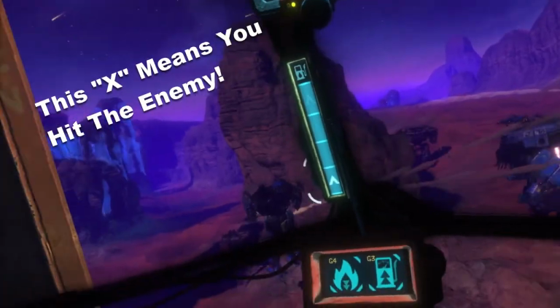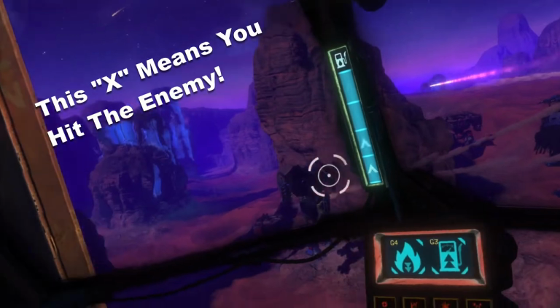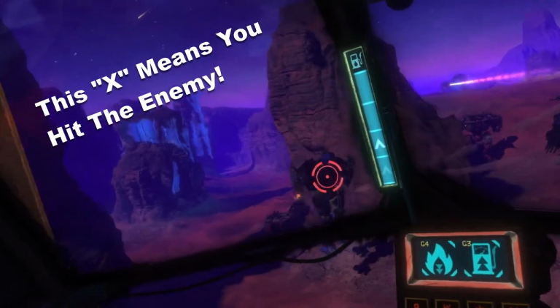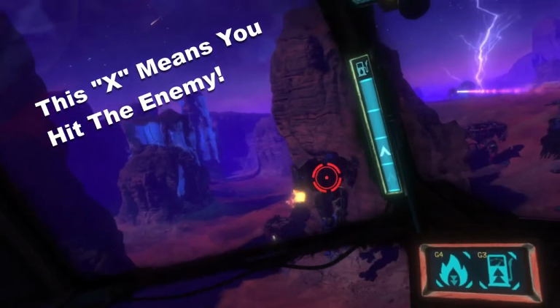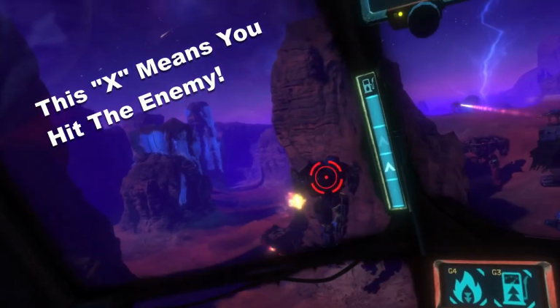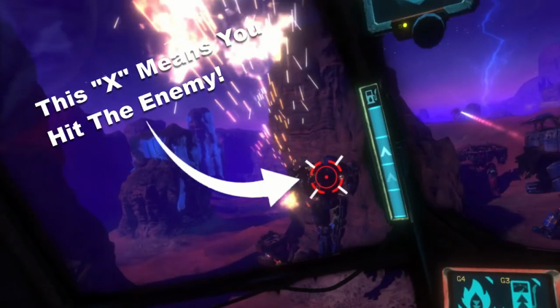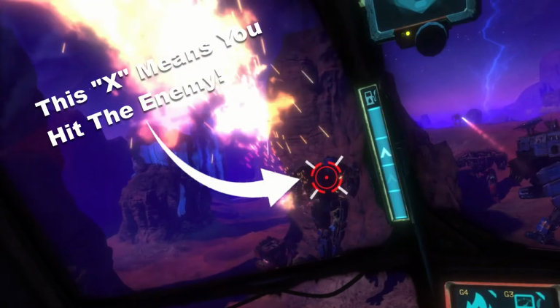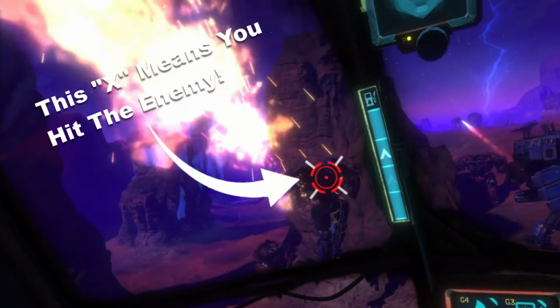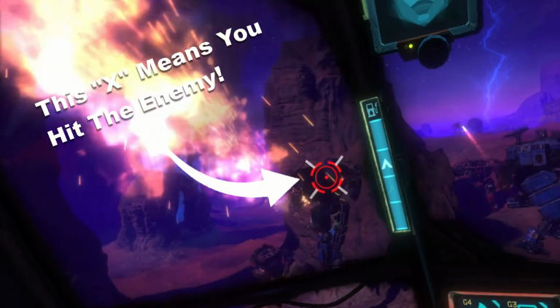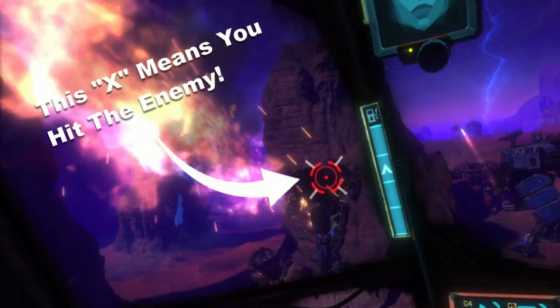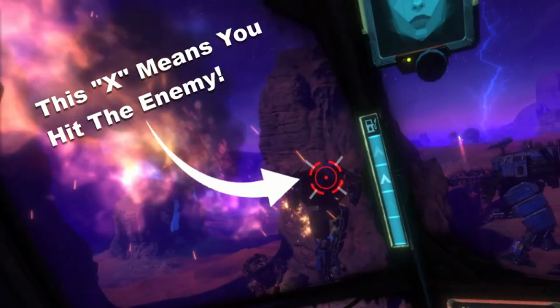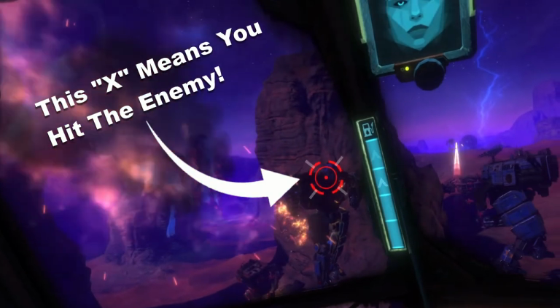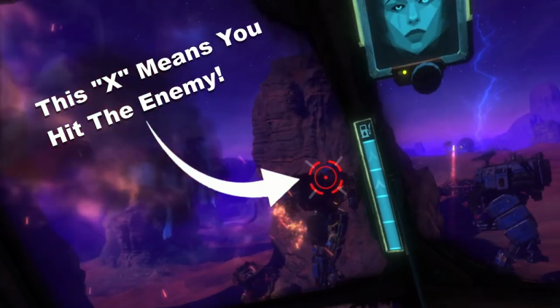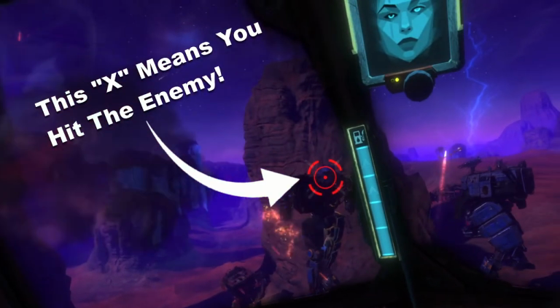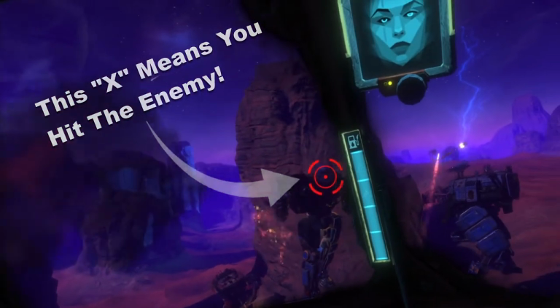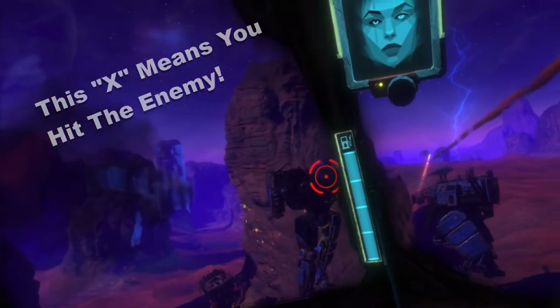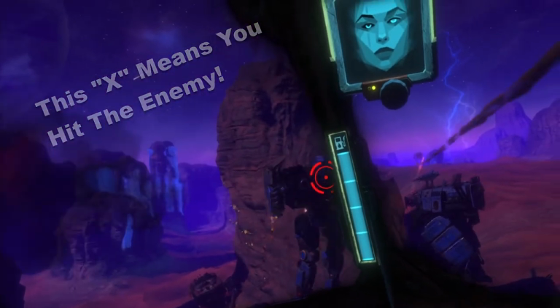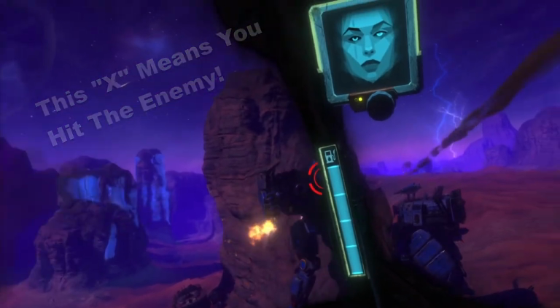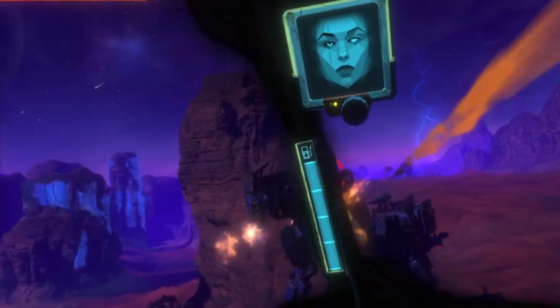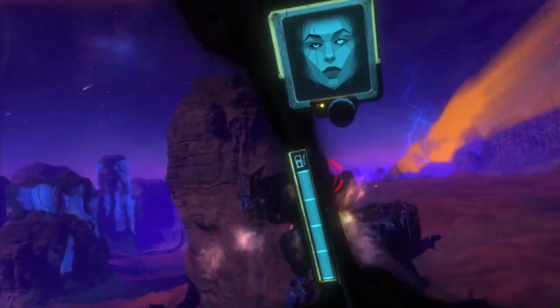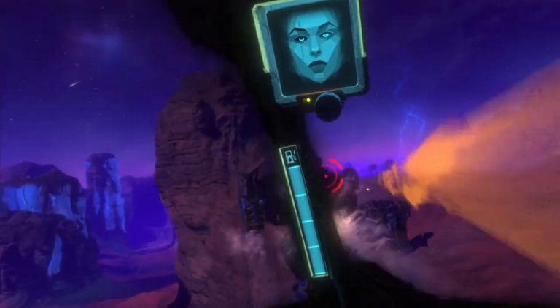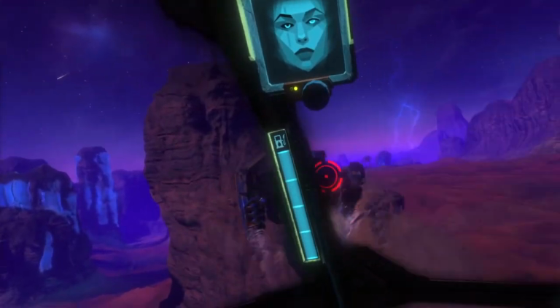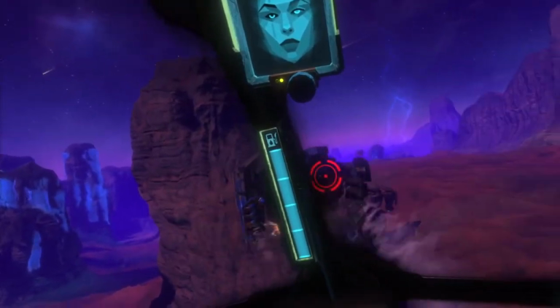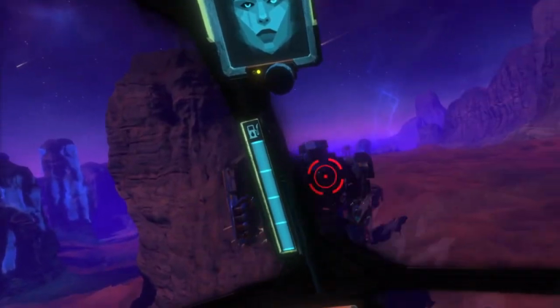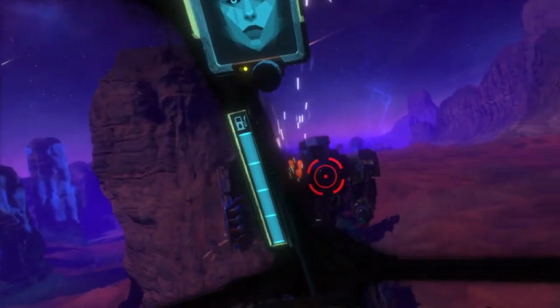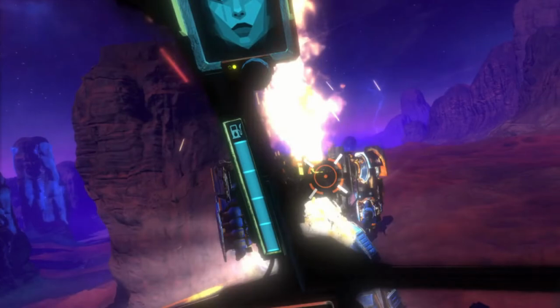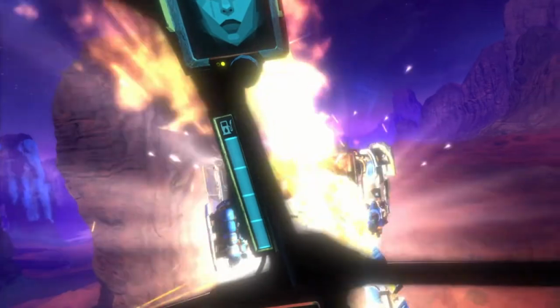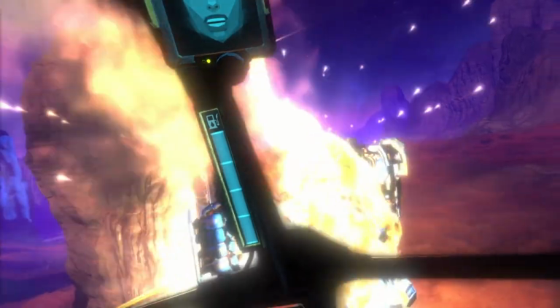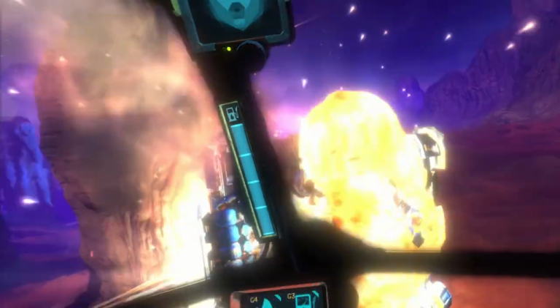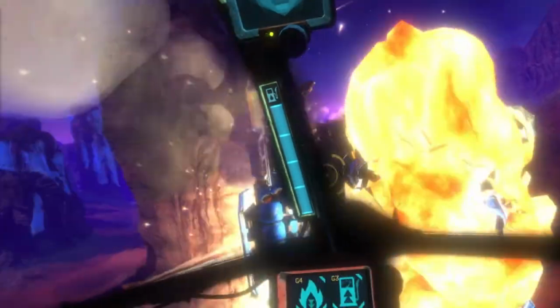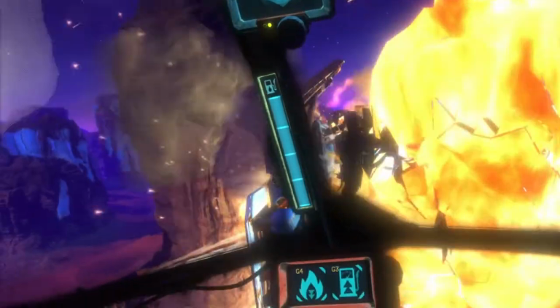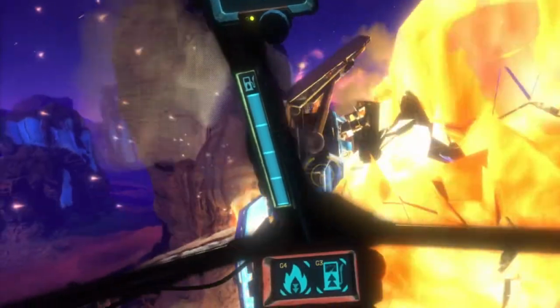Also, see these indicators around the reticle? They help you understand if your weapon has a clear path to the enemy or if there's something blocking the way.